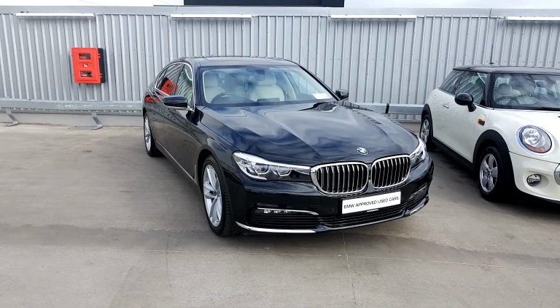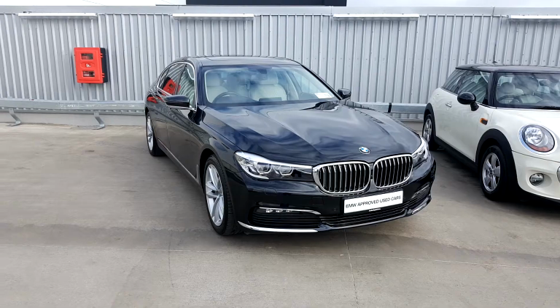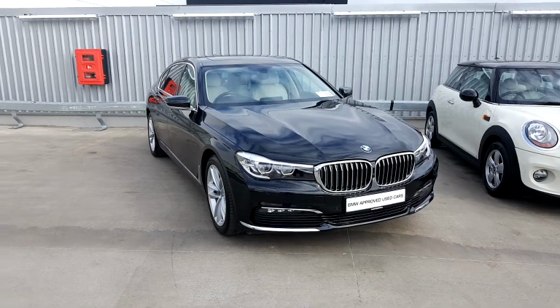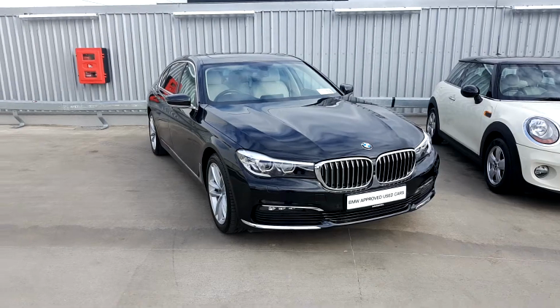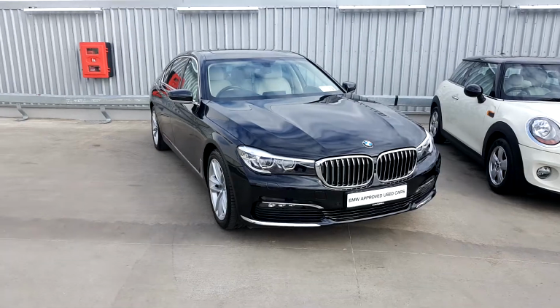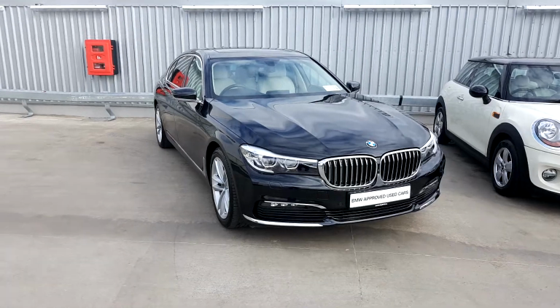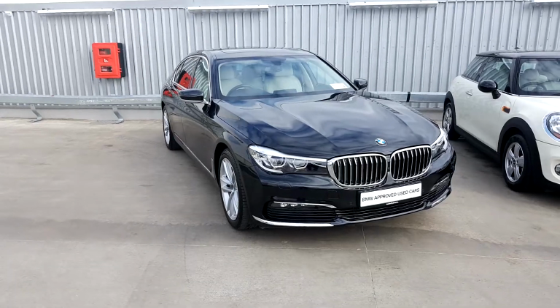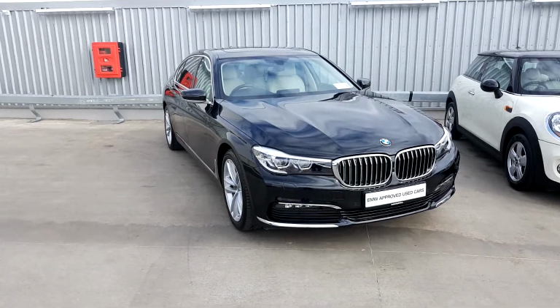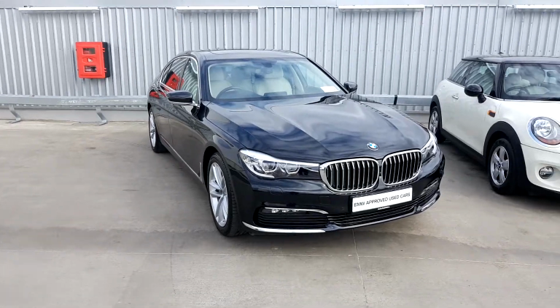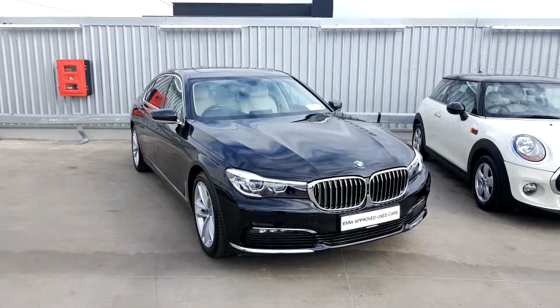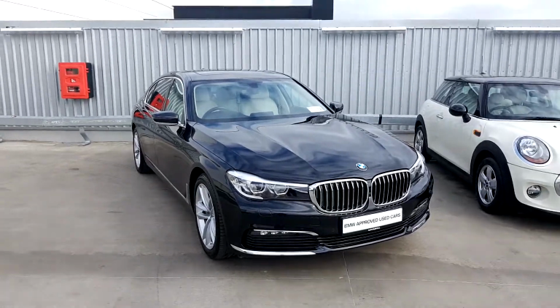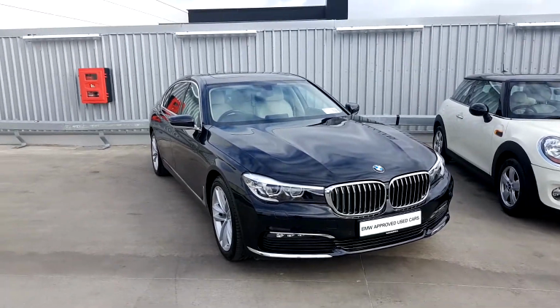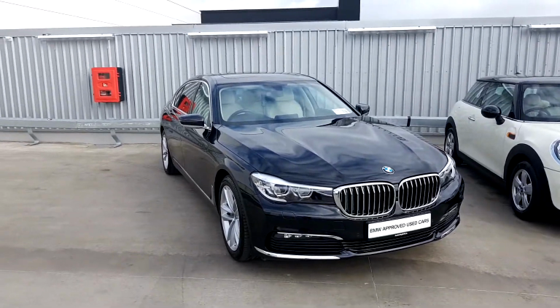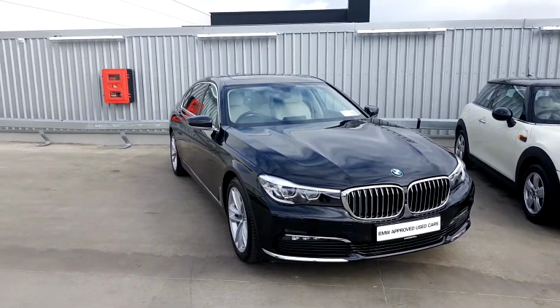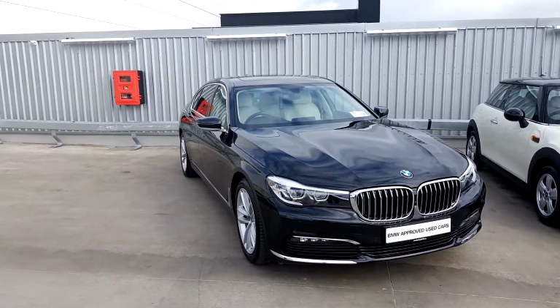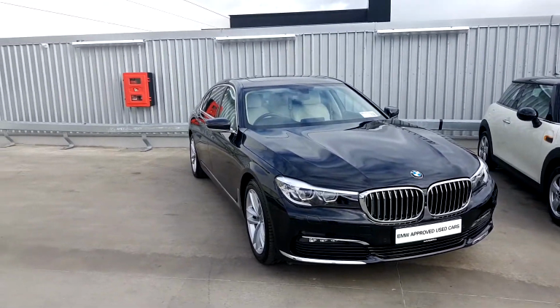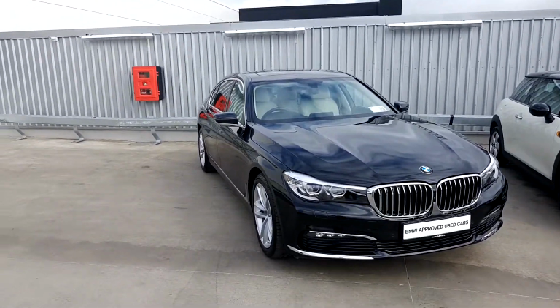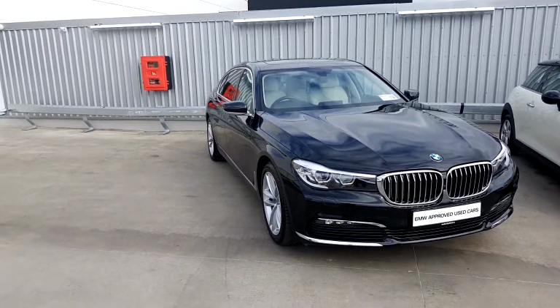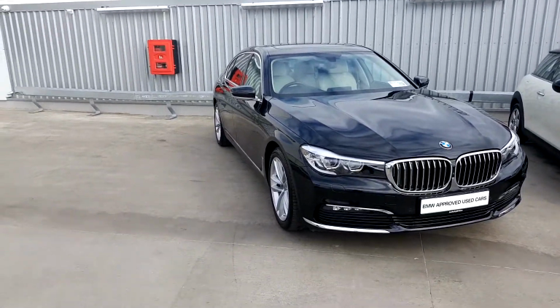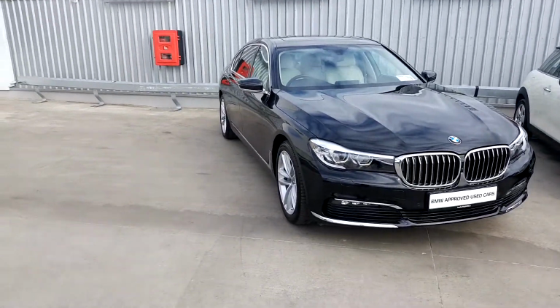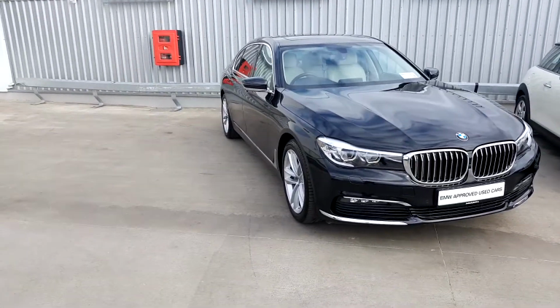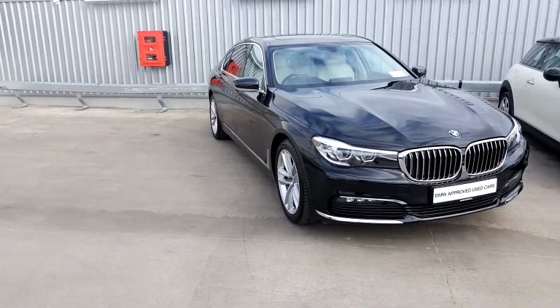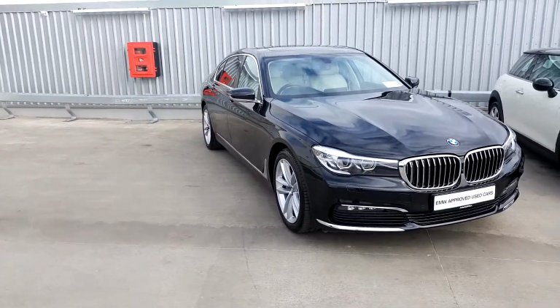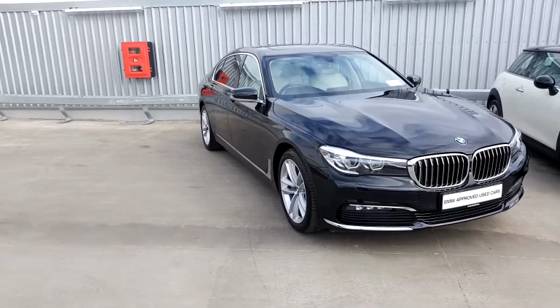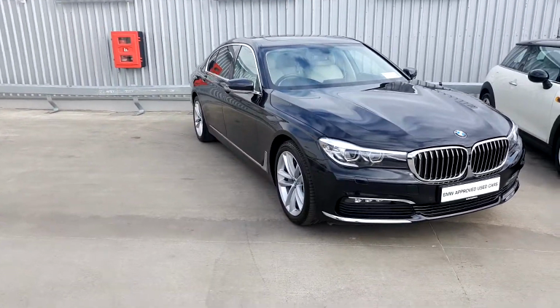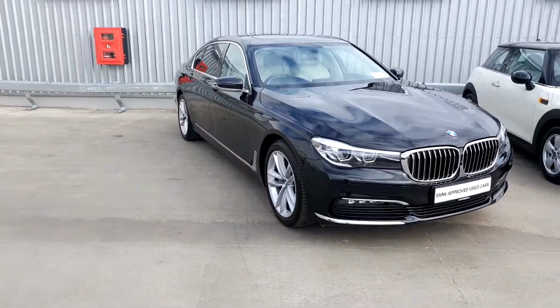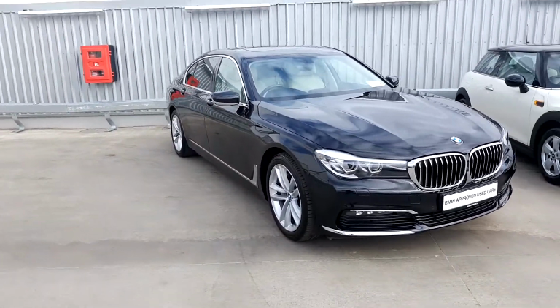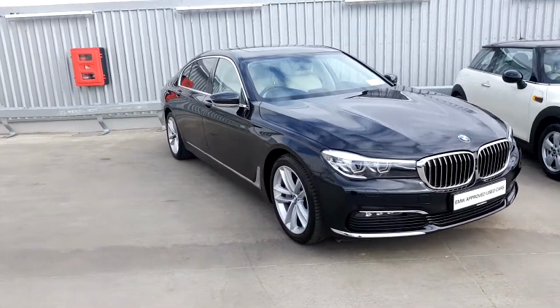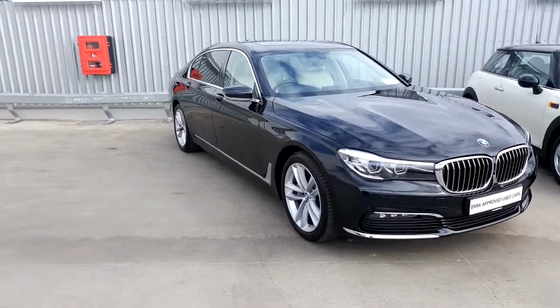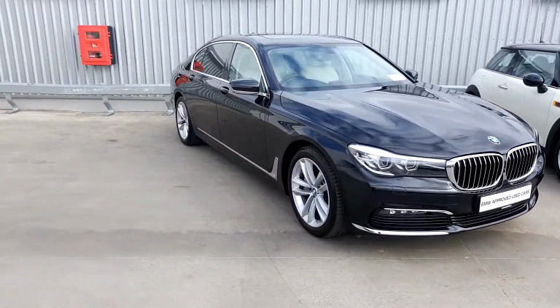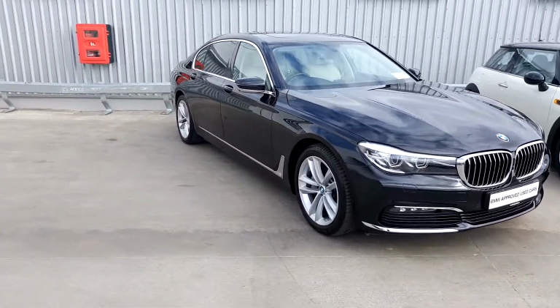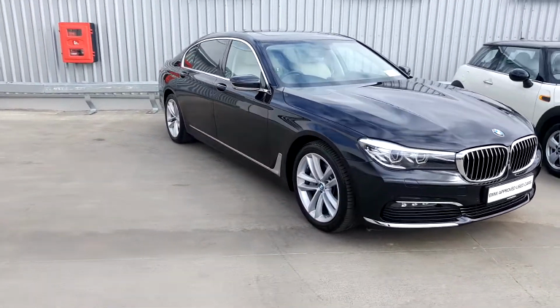Hi, Lee here from Geodafee Motor BMW. Today we are going to take a look at the BMW 7 Series.